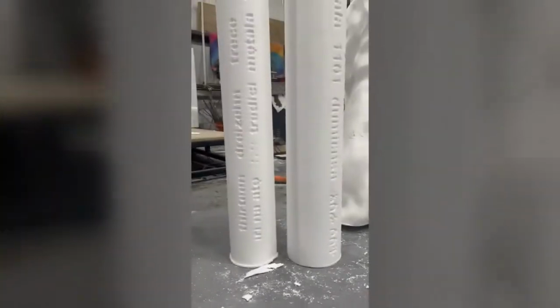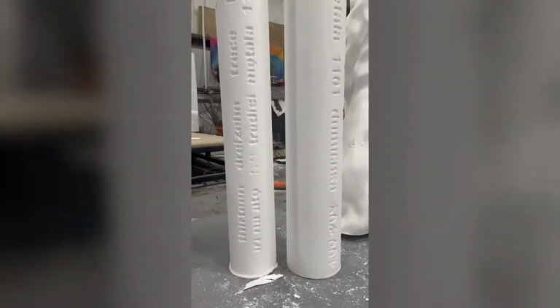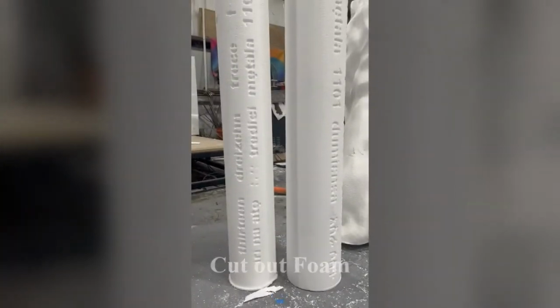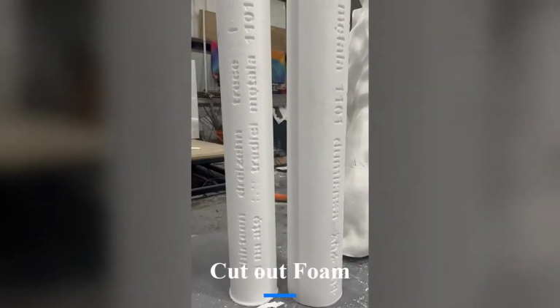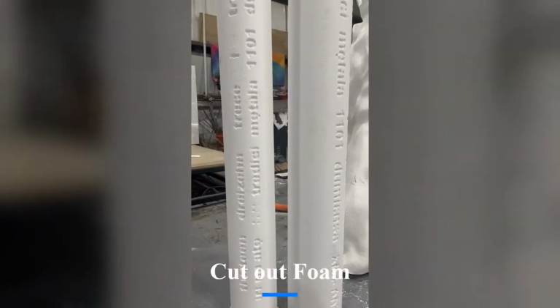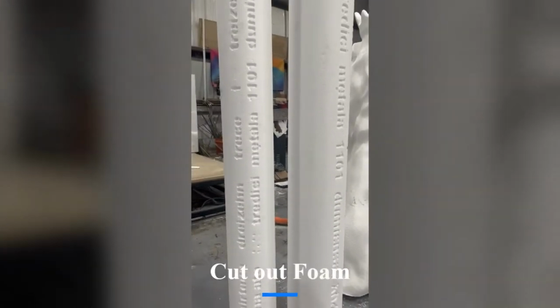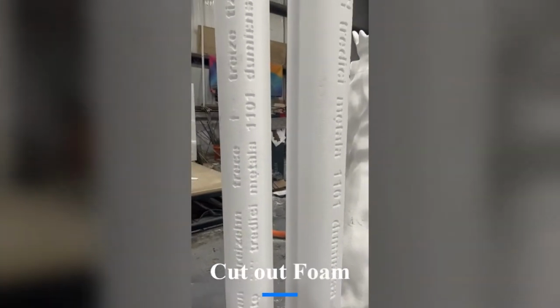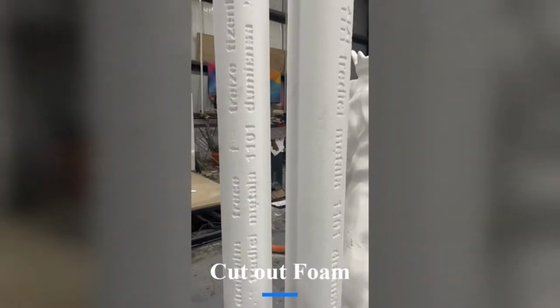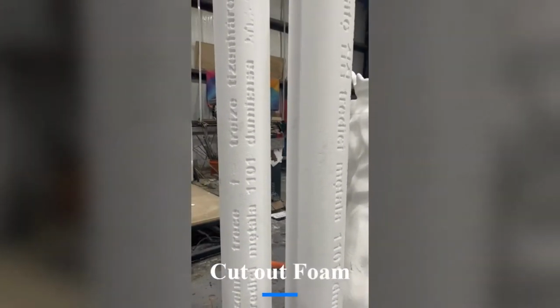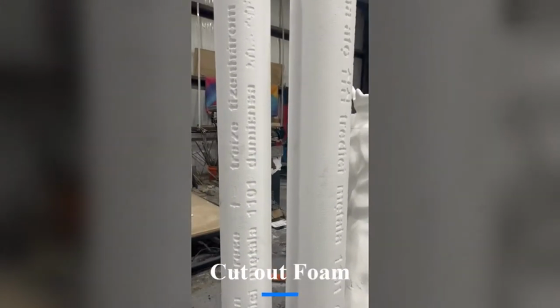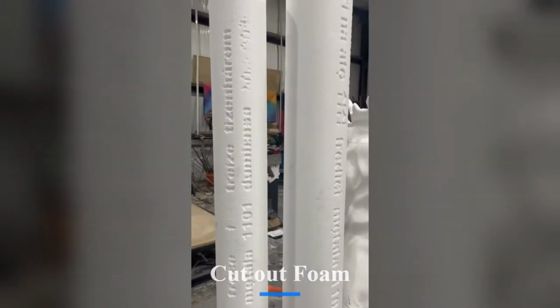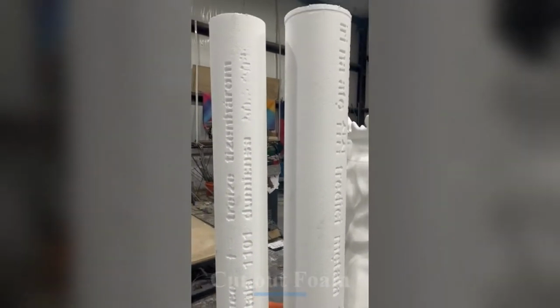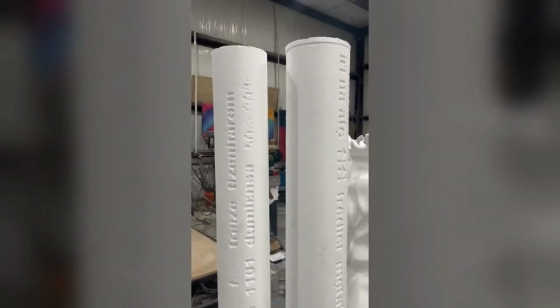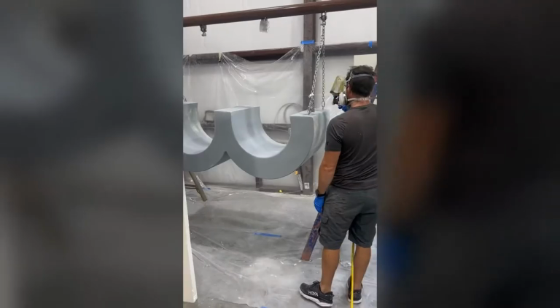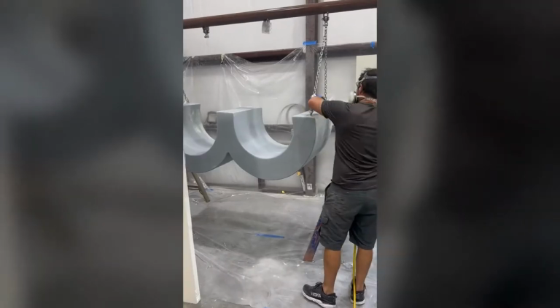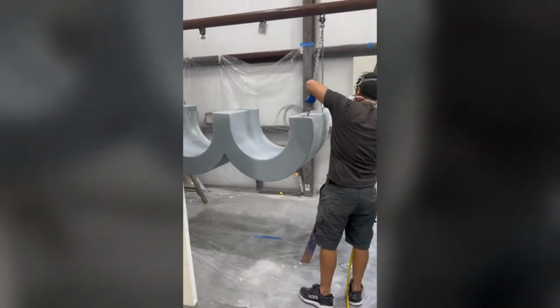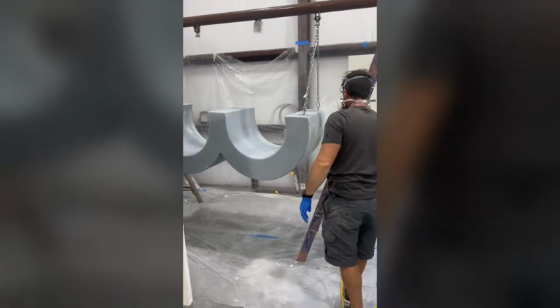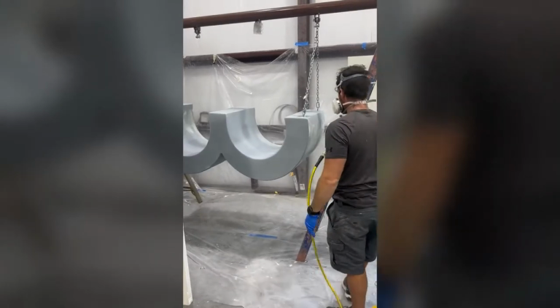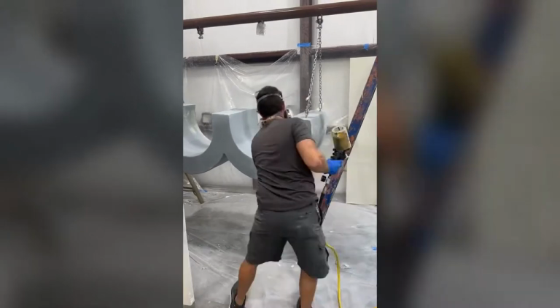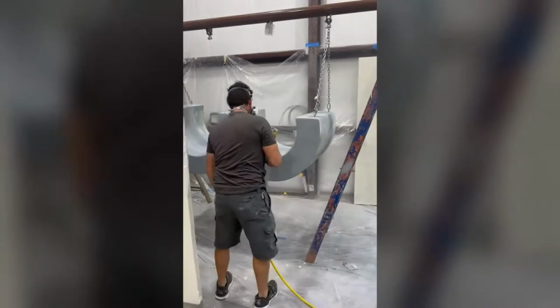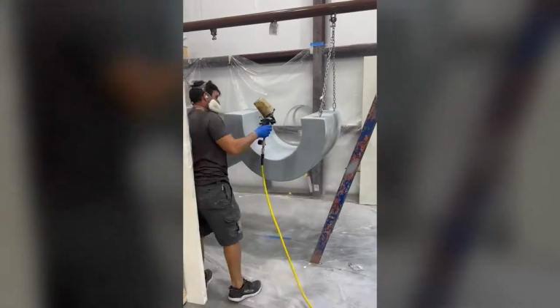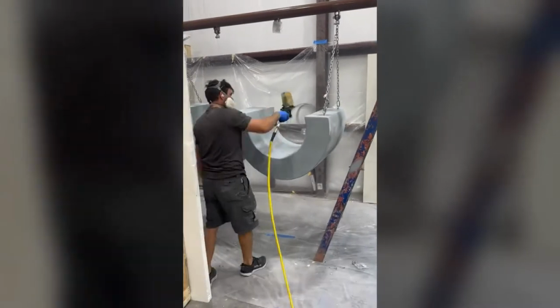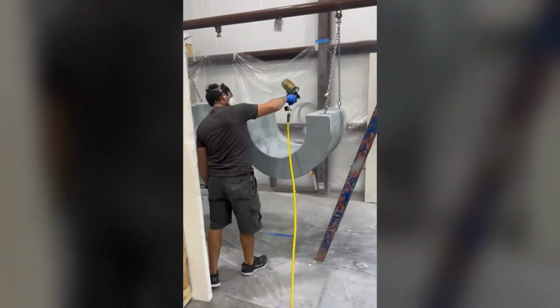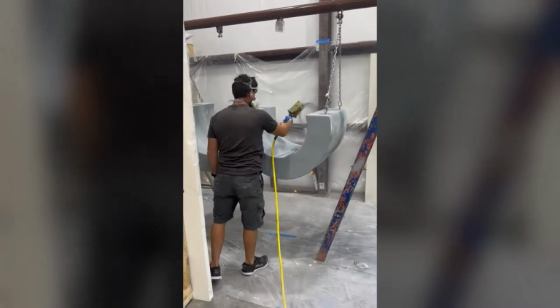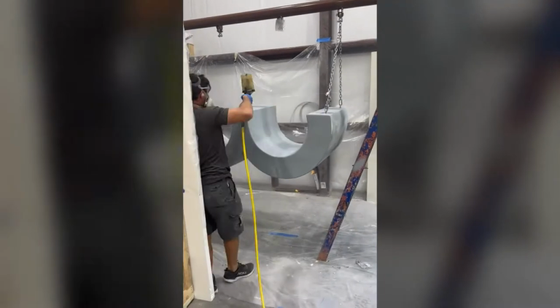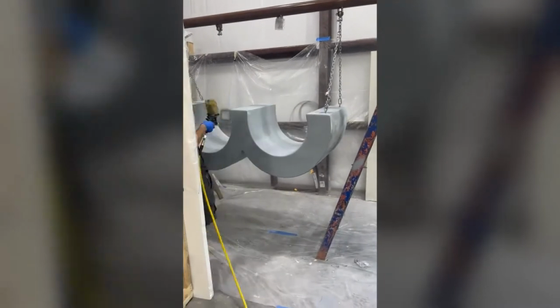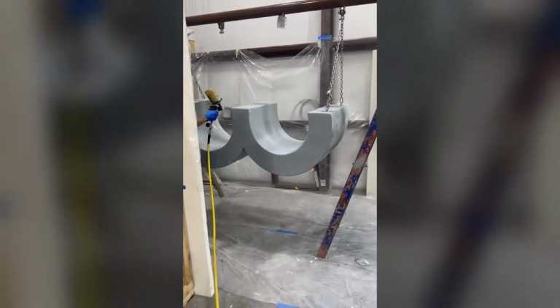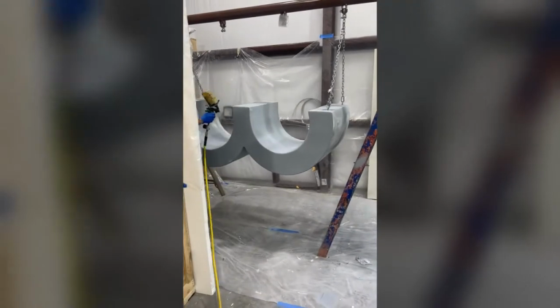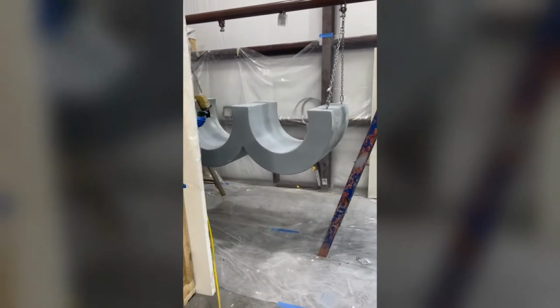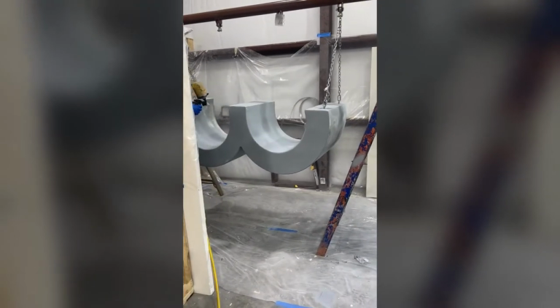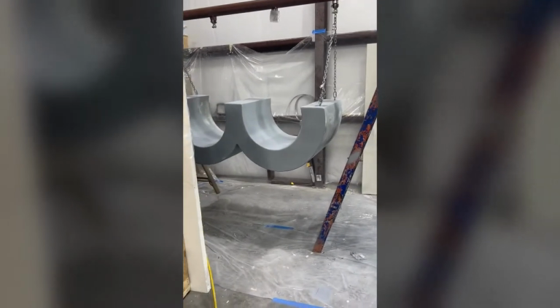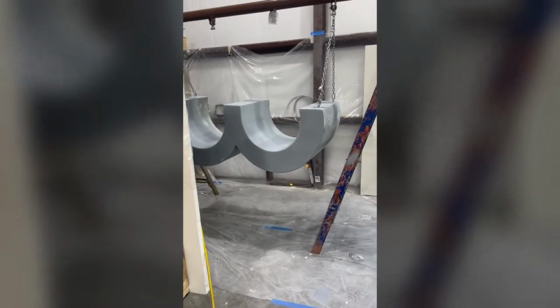To begin, we cut out the top bar cover and seat with our CNC machine, and then sprayed on layers of hard coat to strengthen the foam.